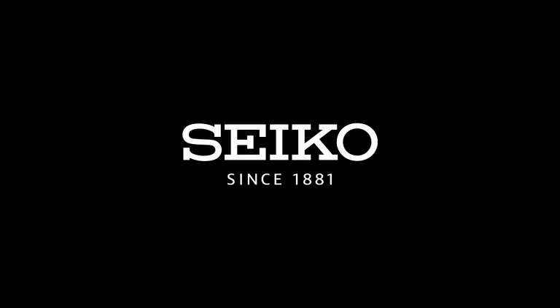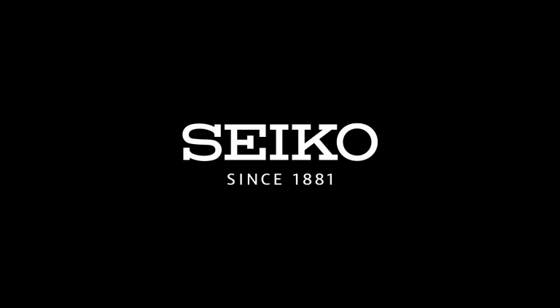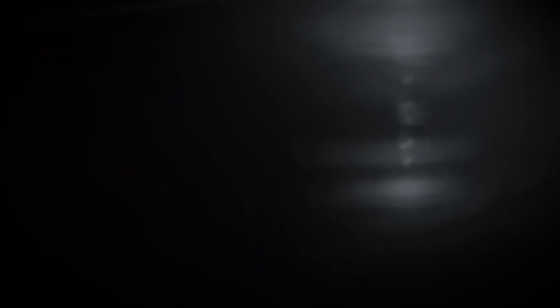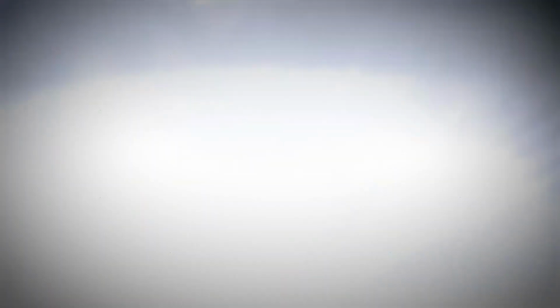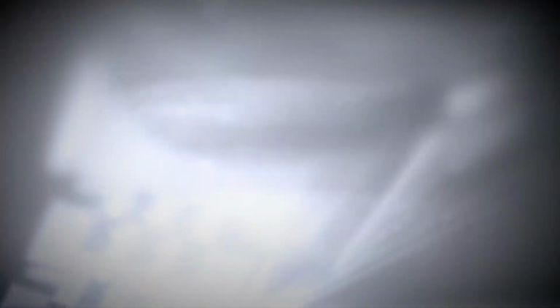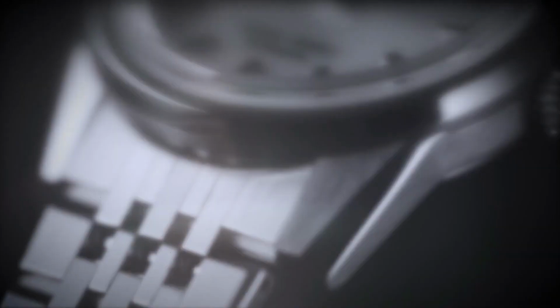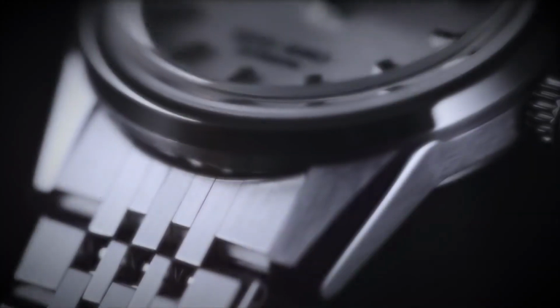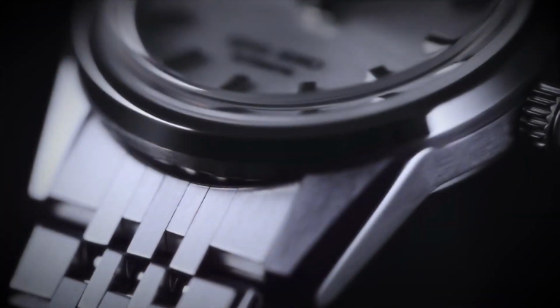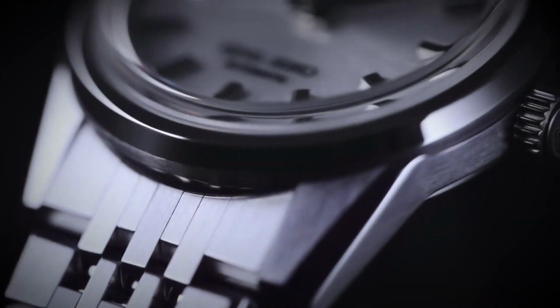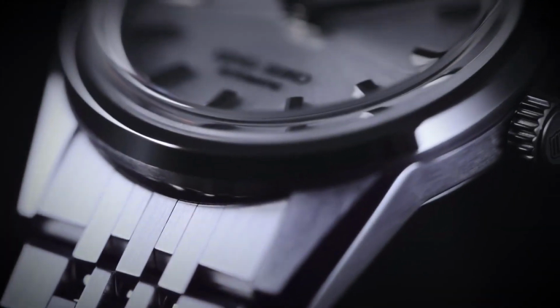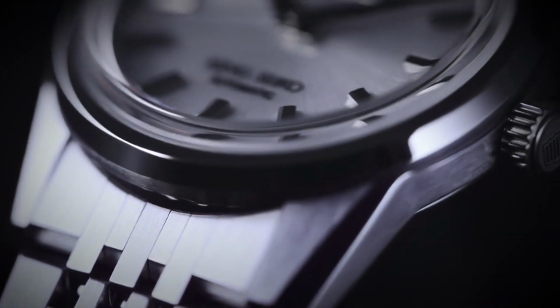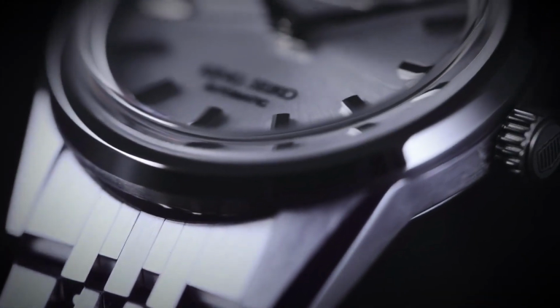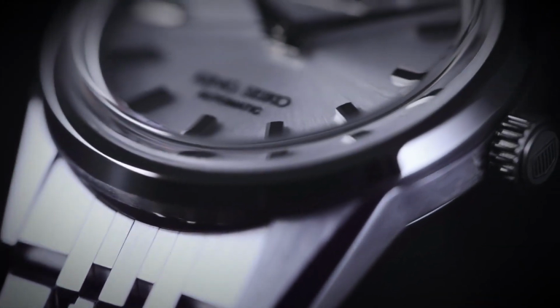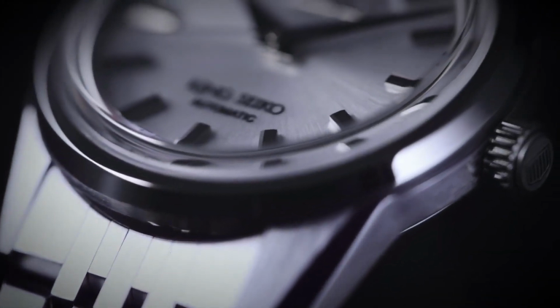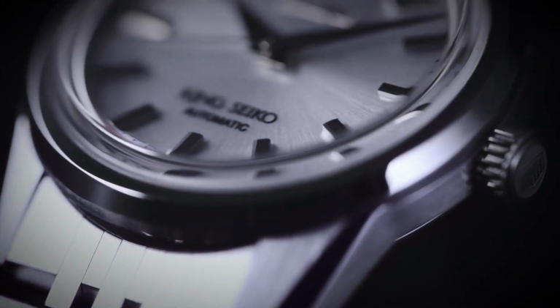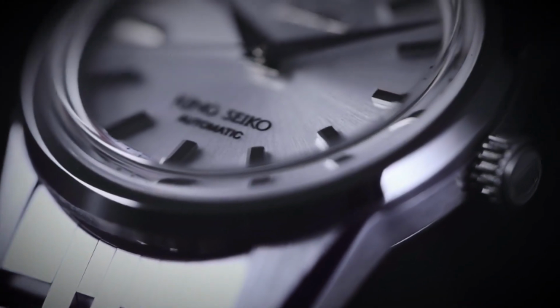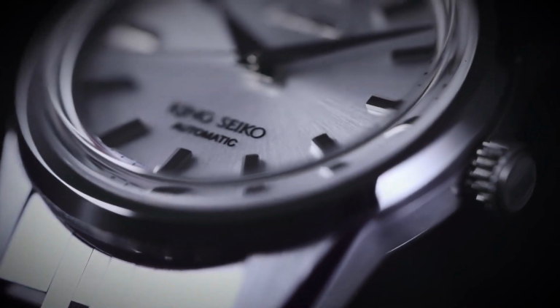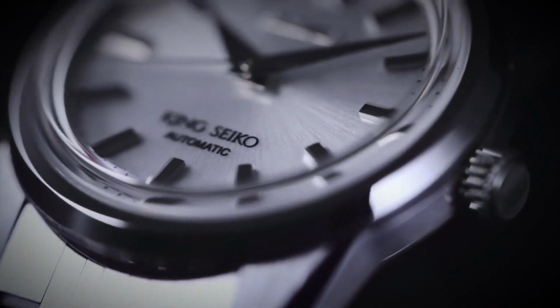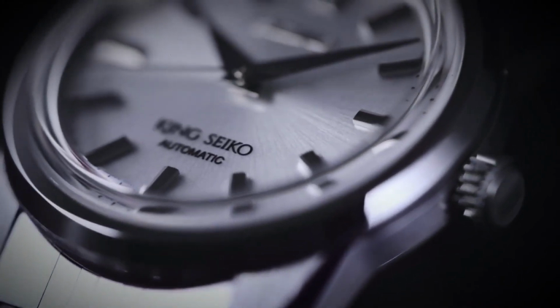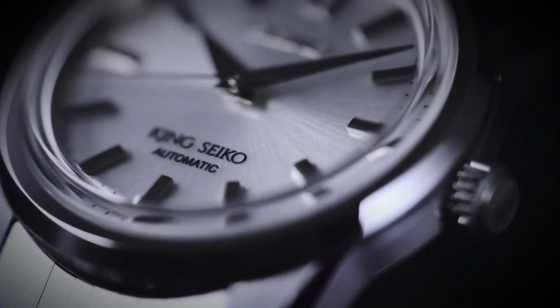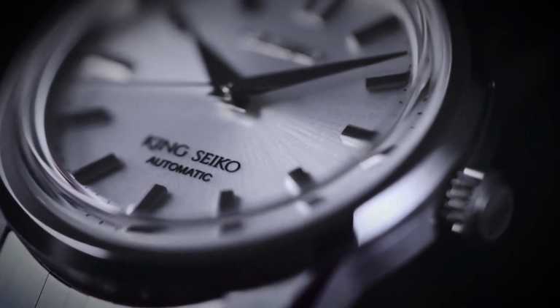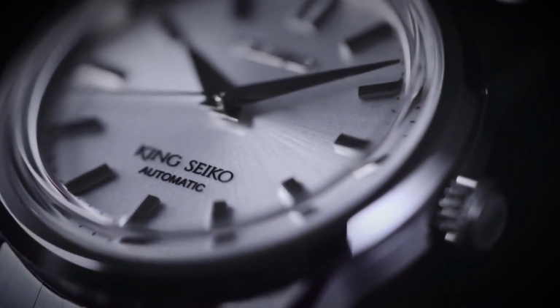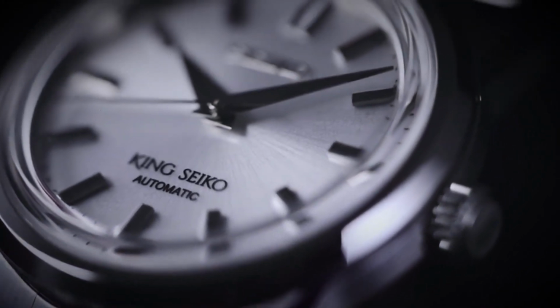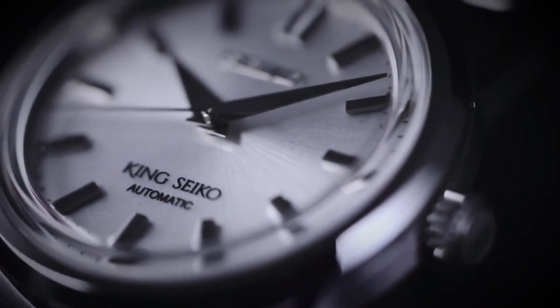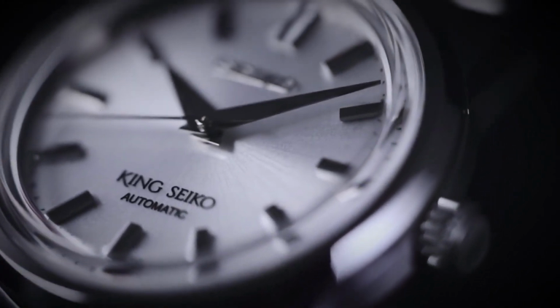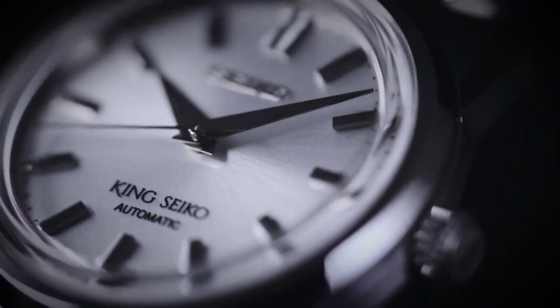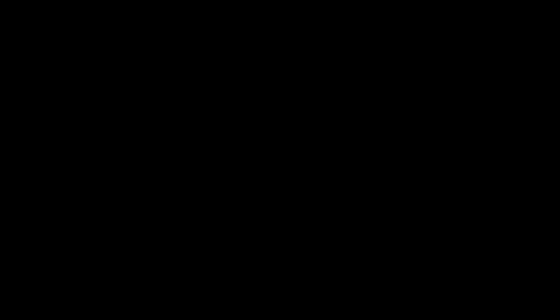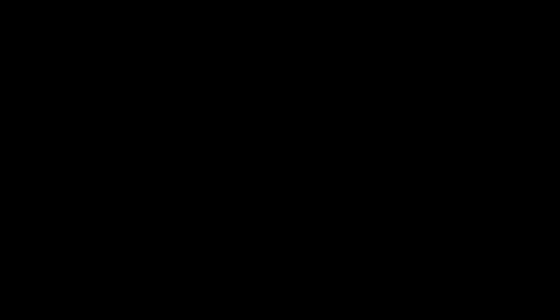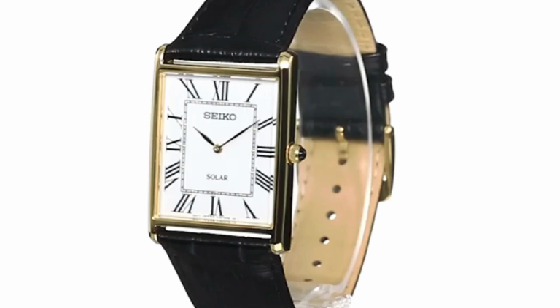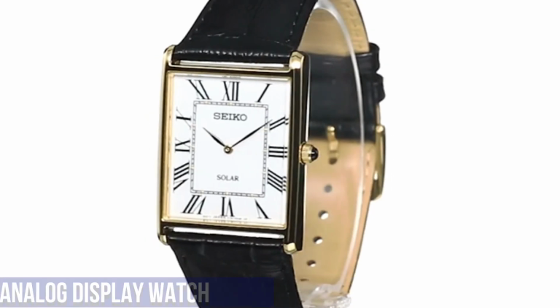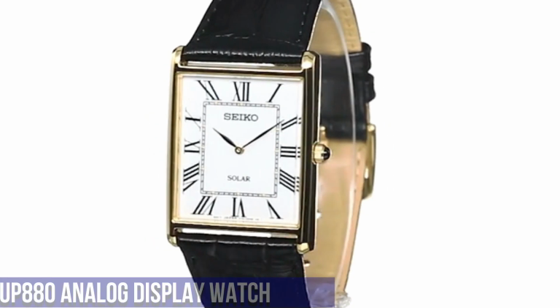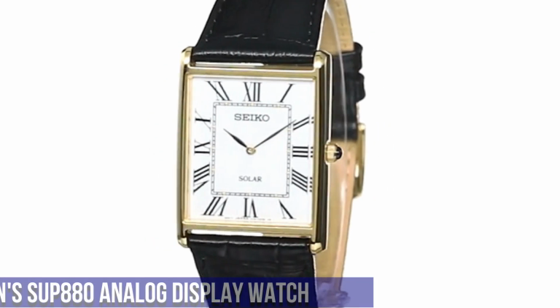Movement: Seiko Caliber 6R31, in-house automatic winding.